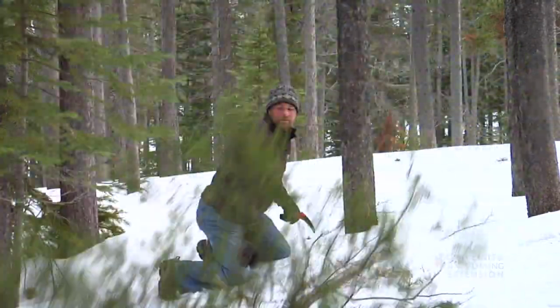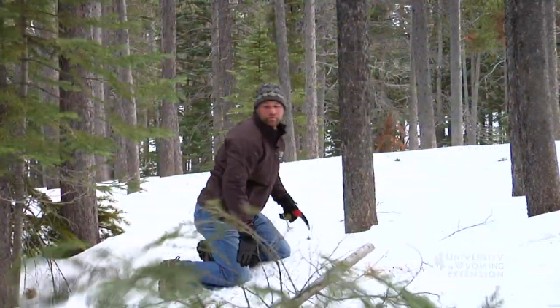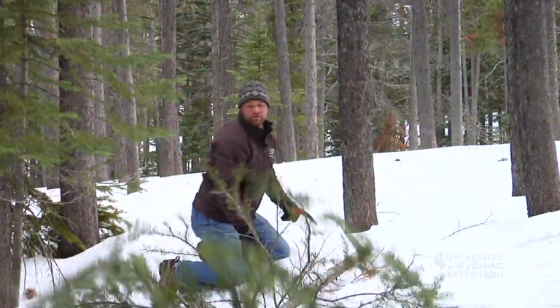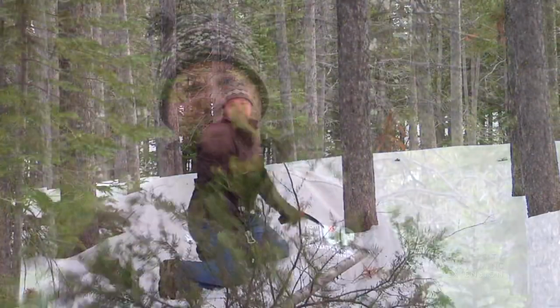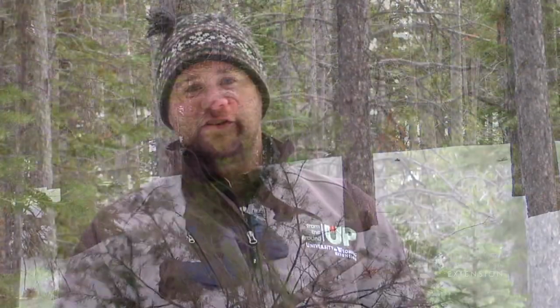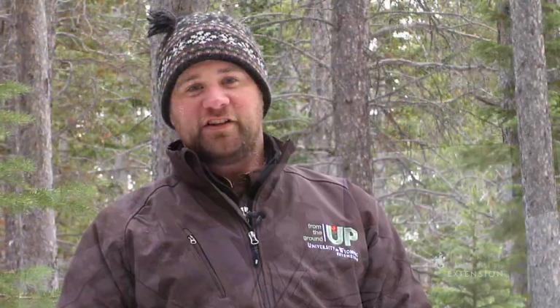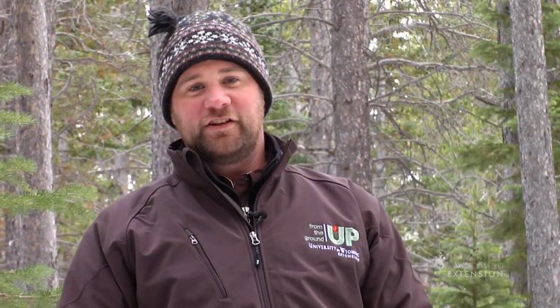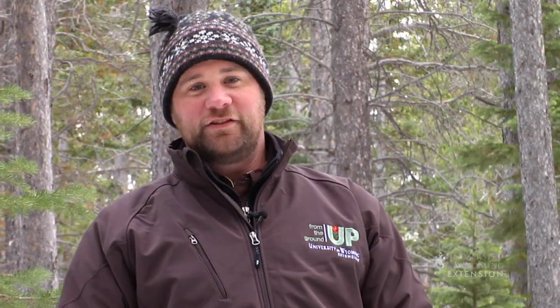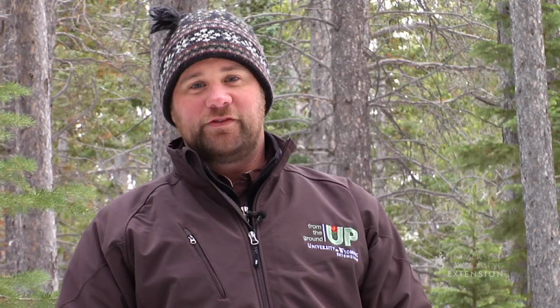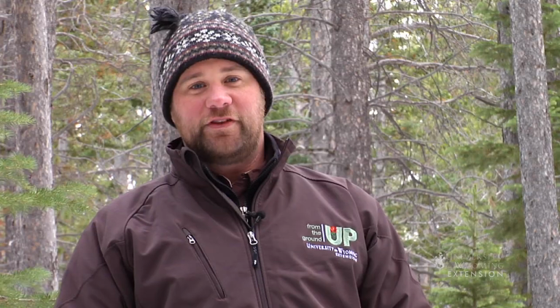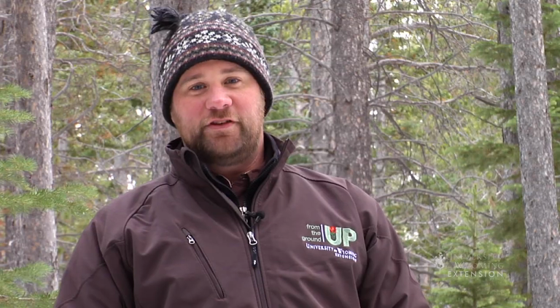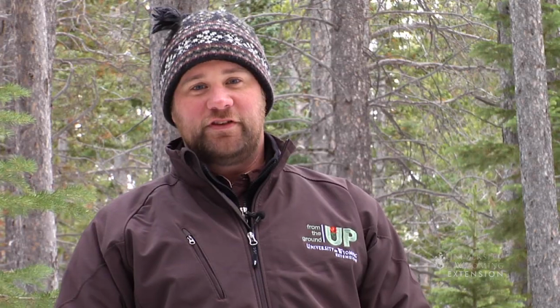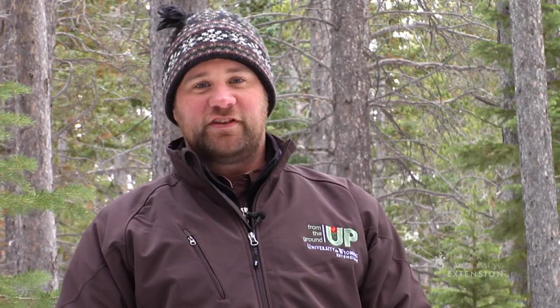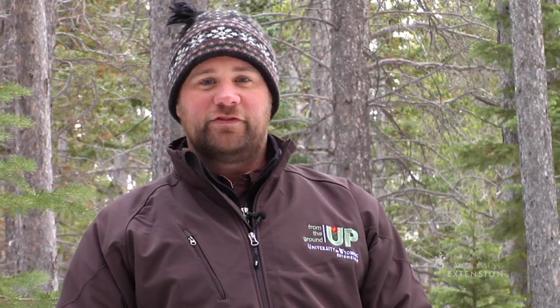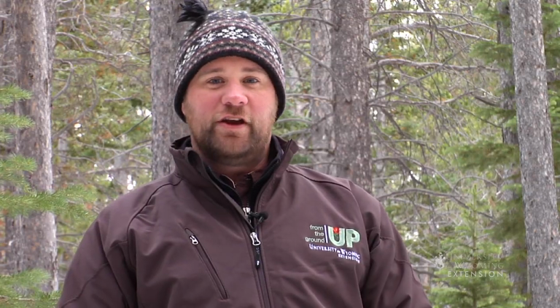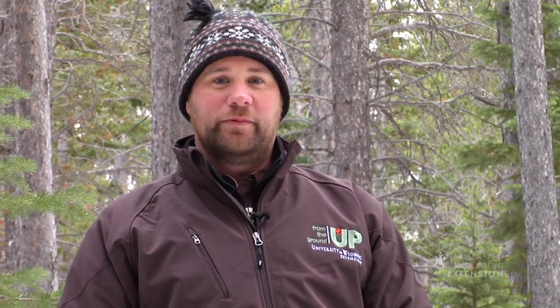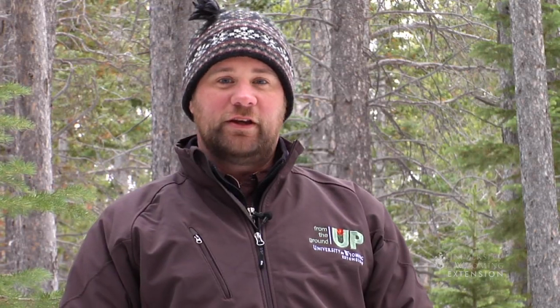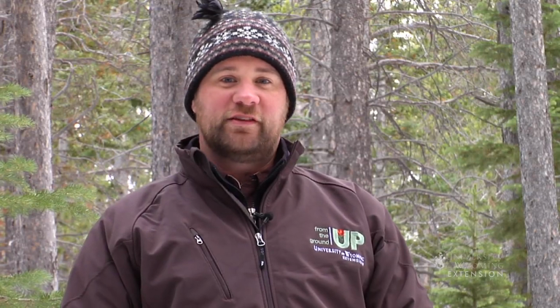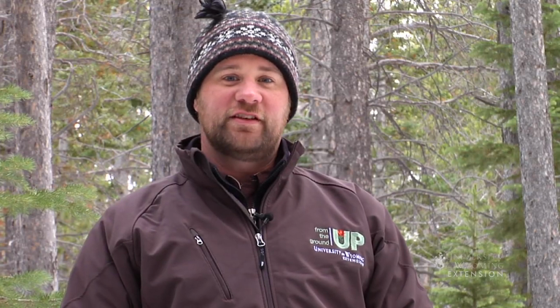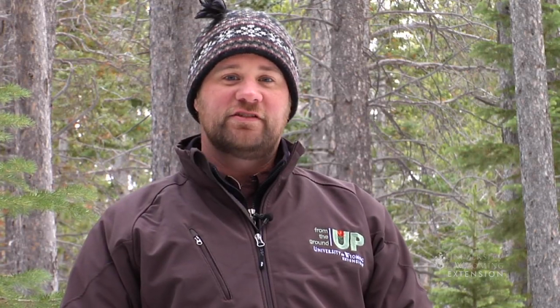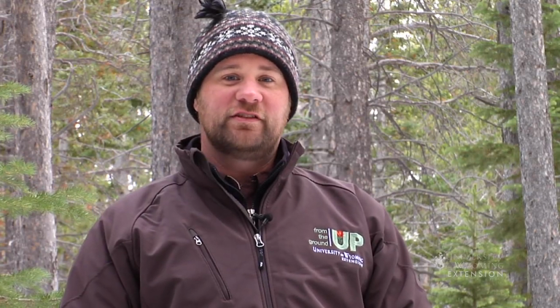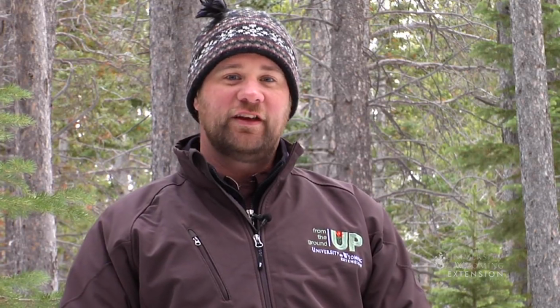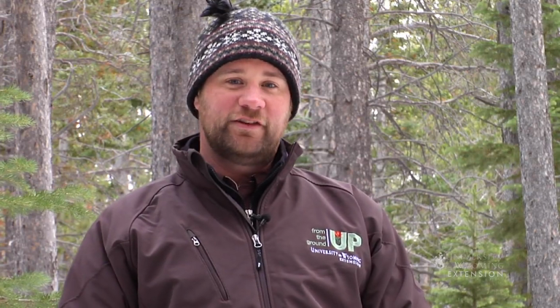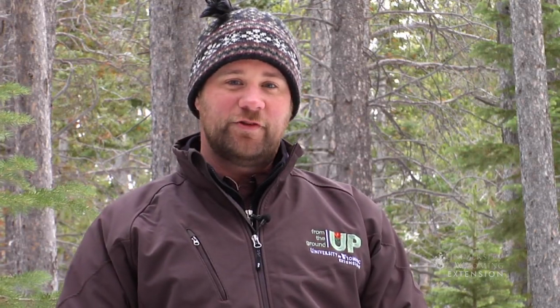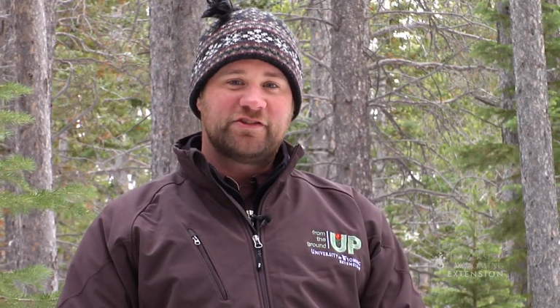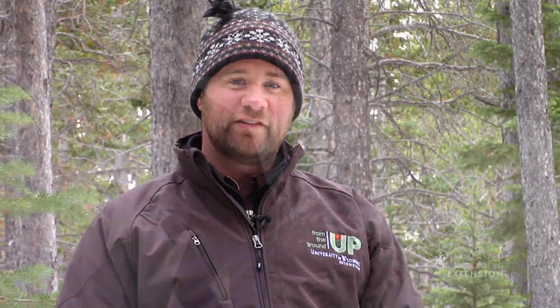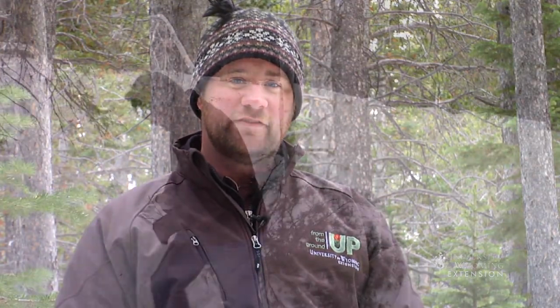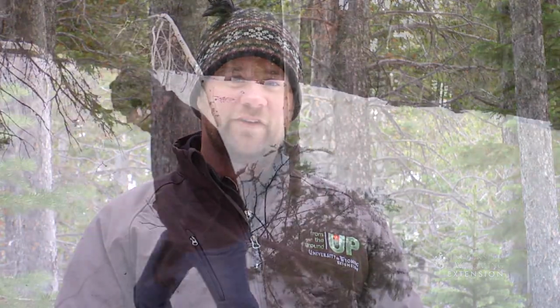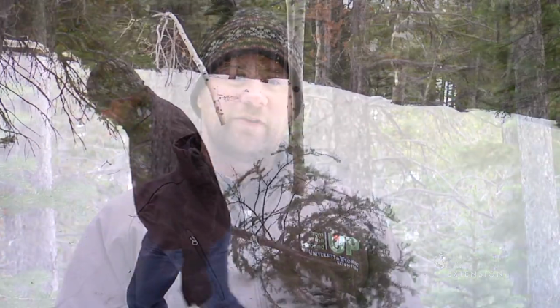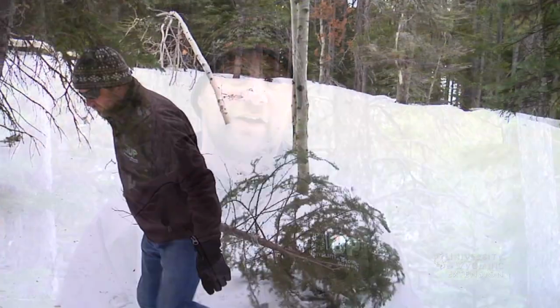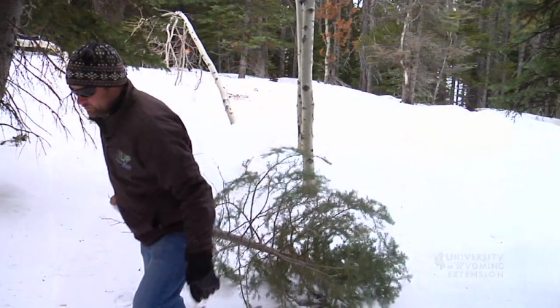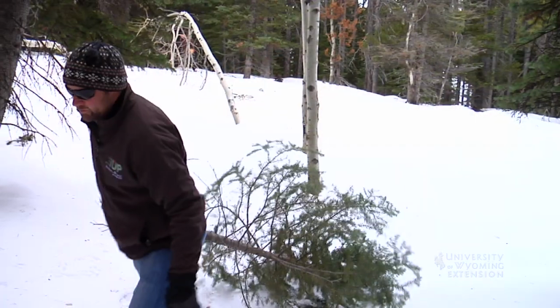This is Chris Hilgert with the University of Wyoming Extension, and you're watching From the Ground Up.